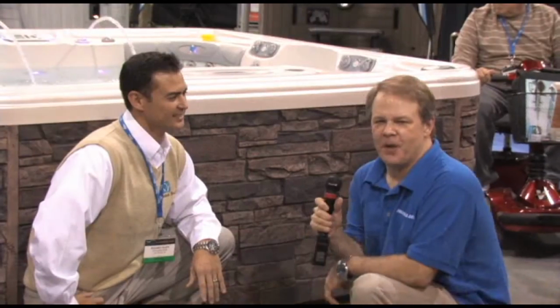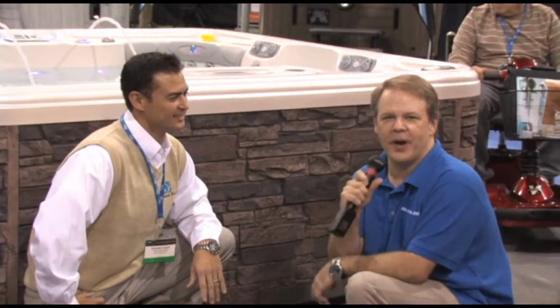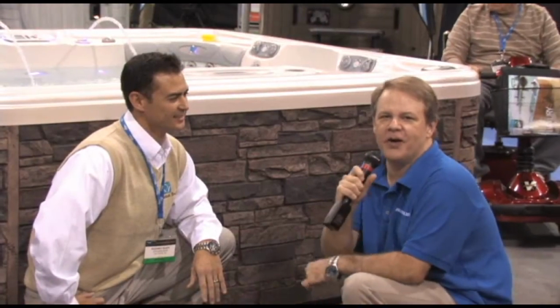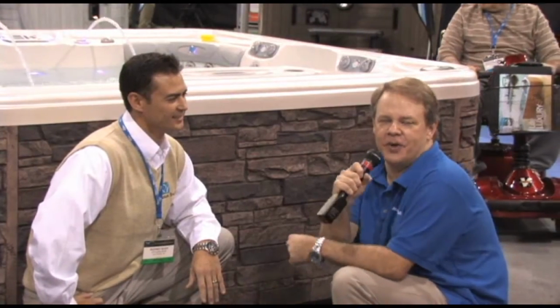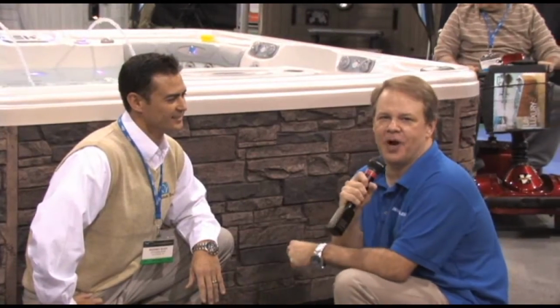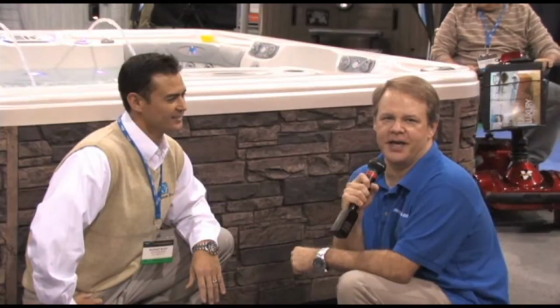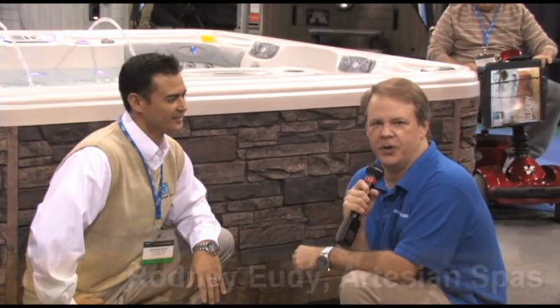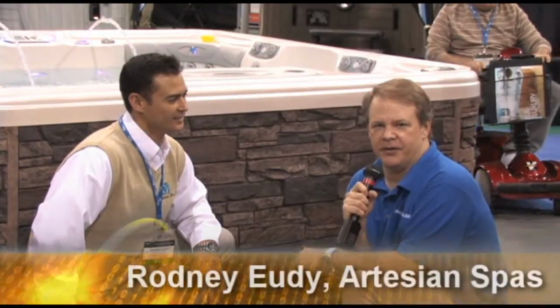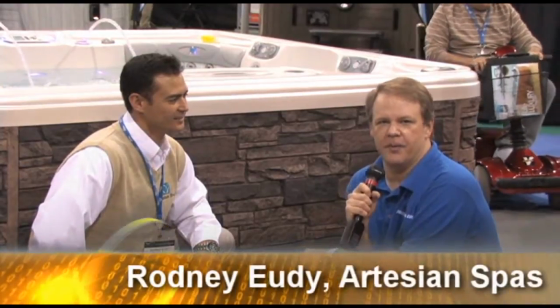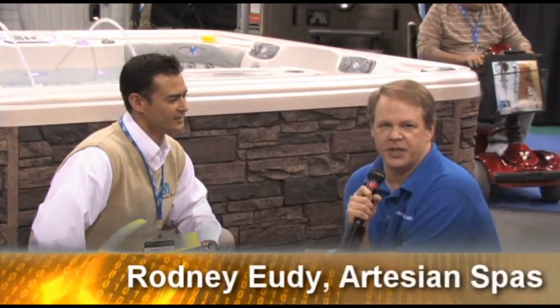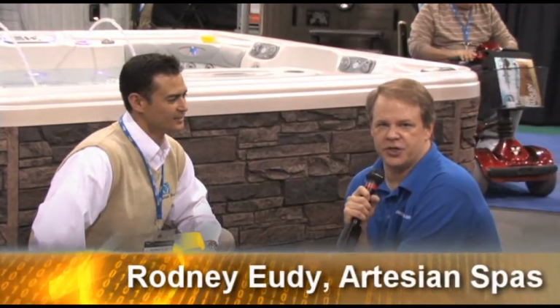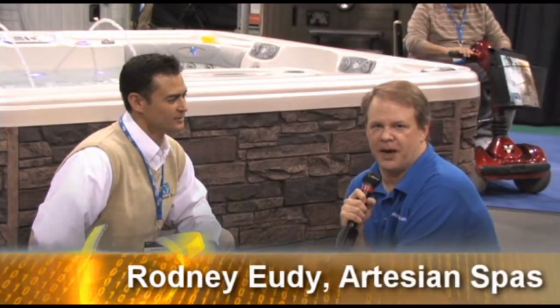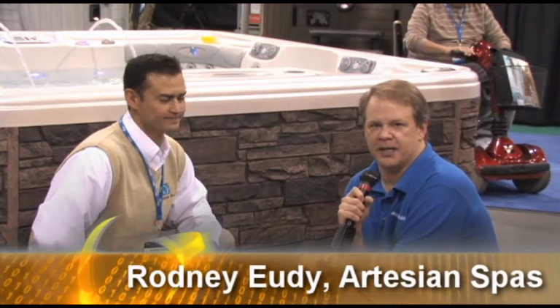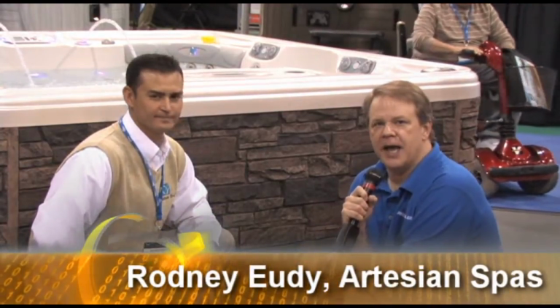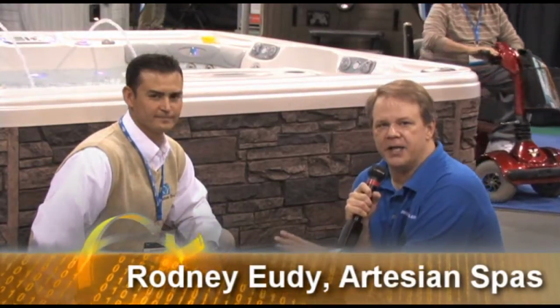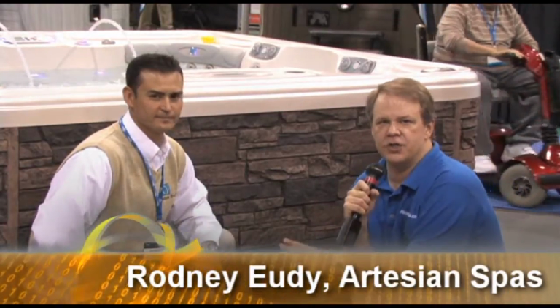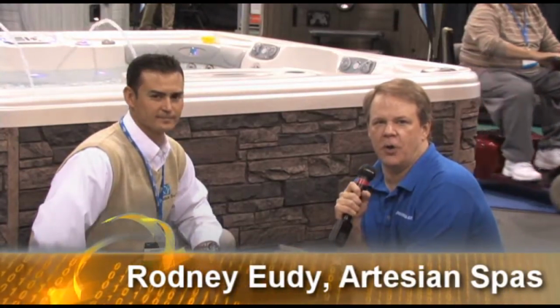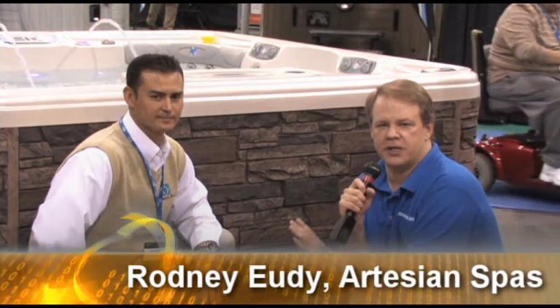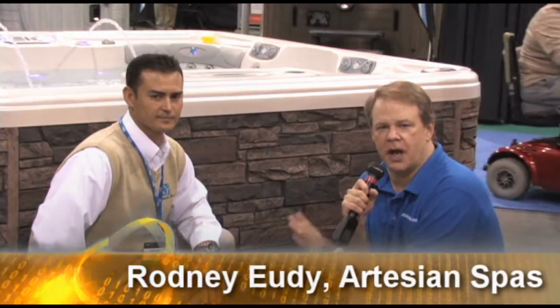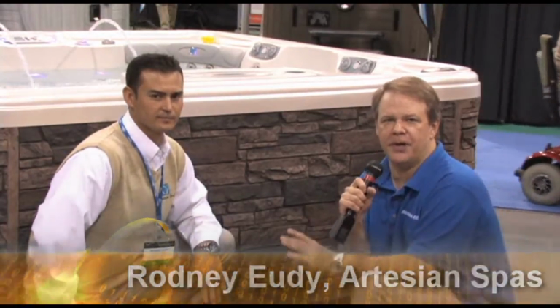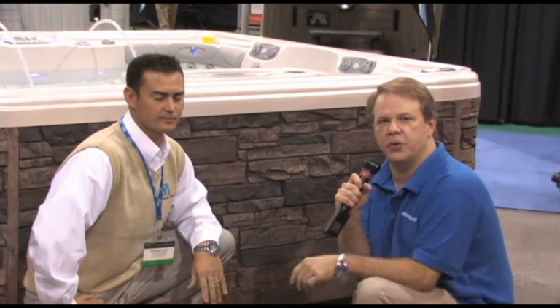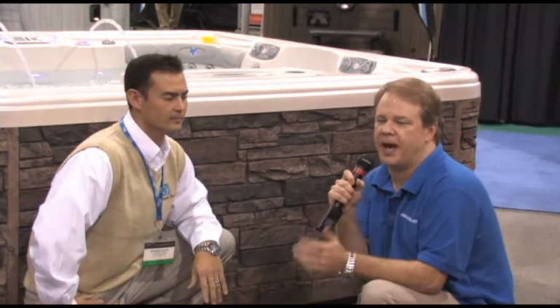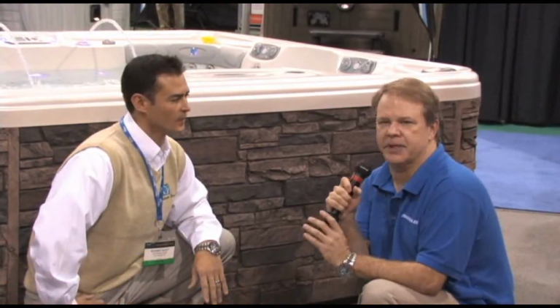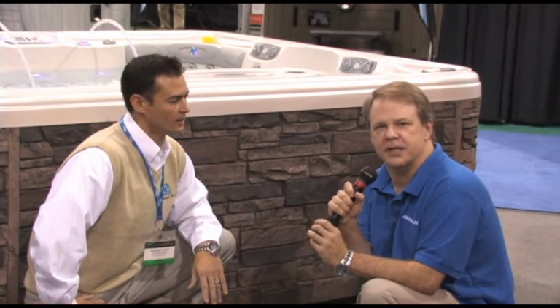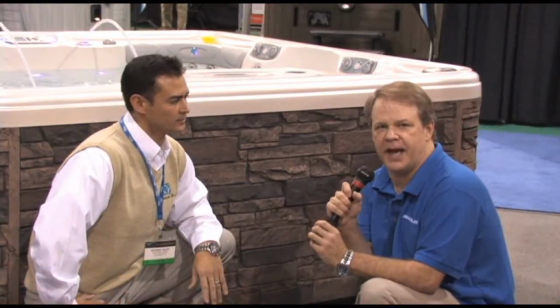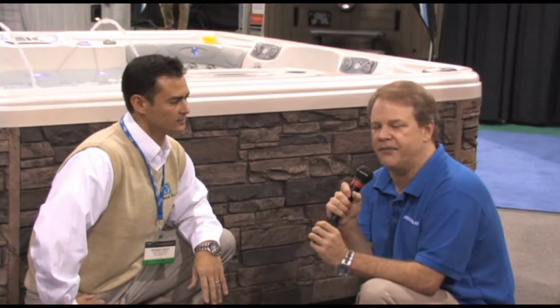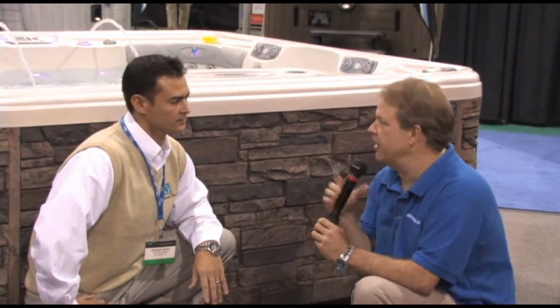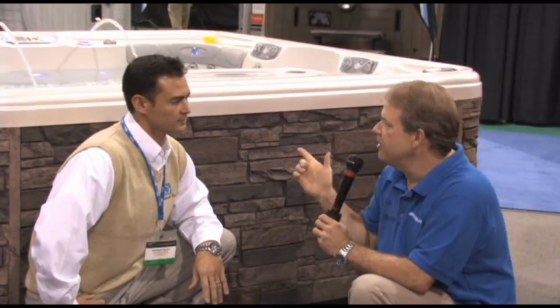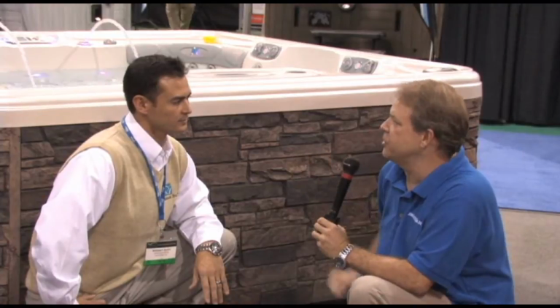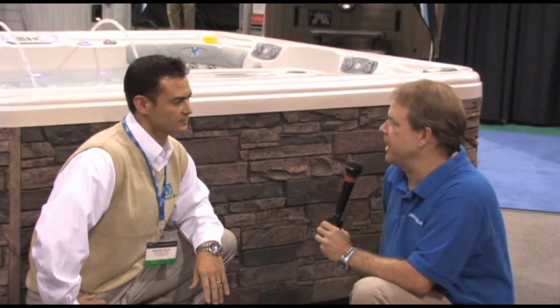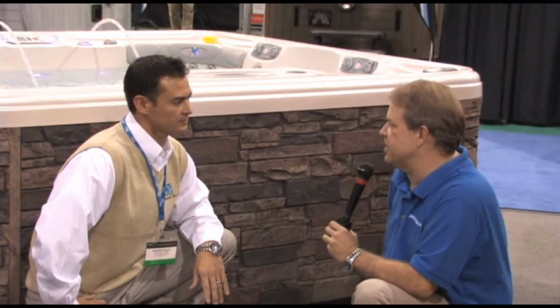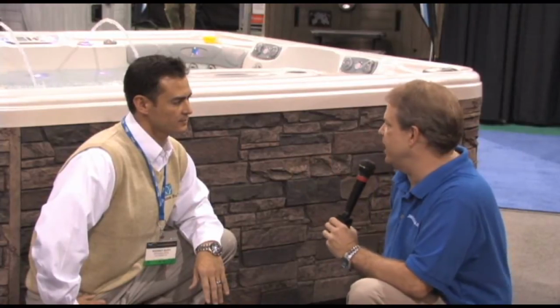We're here with Rodney Udy from Artesian Spas and he's going to show us a couple of the new cabinets that they have here for 2009.